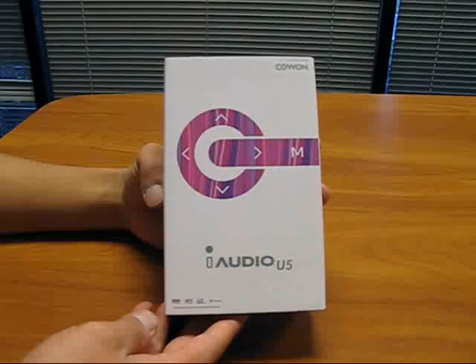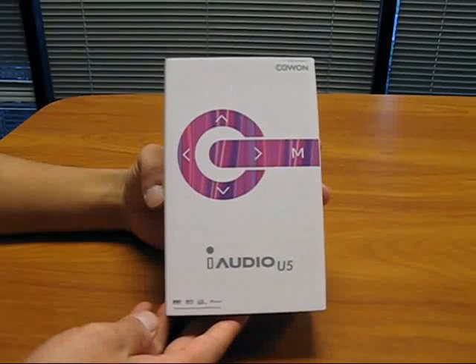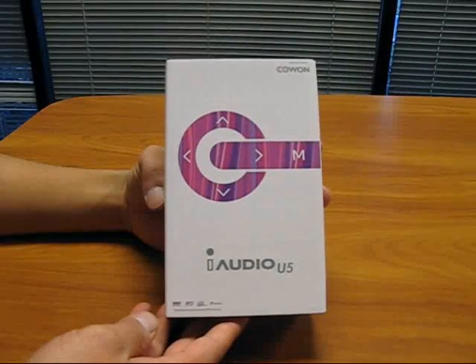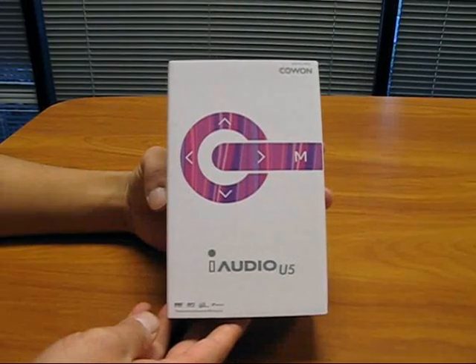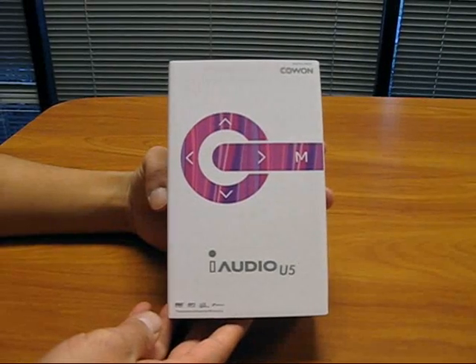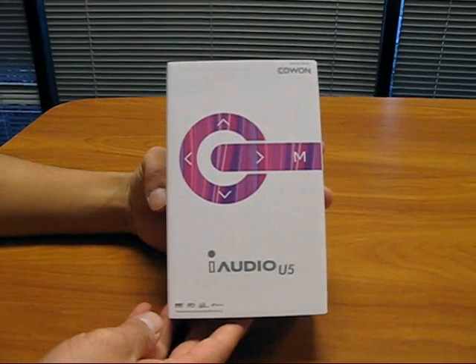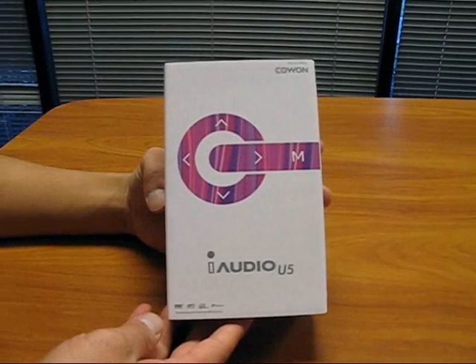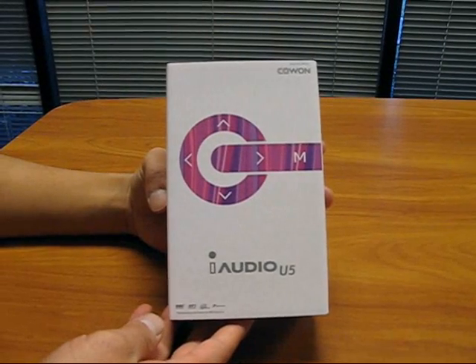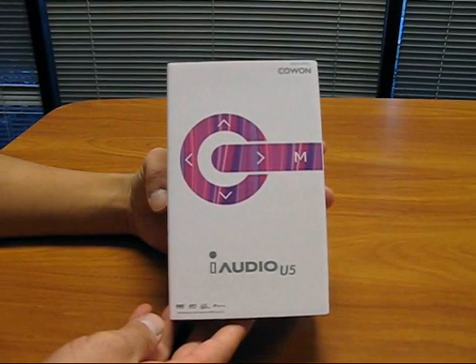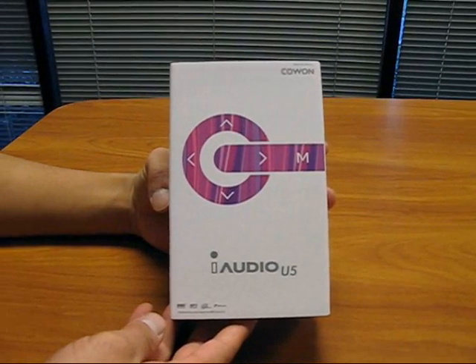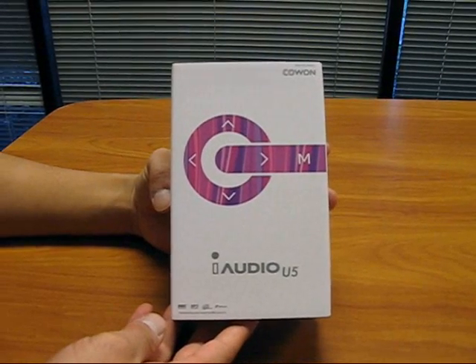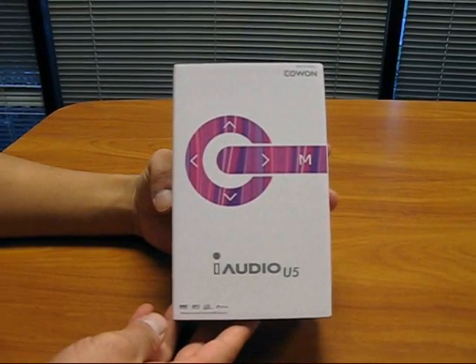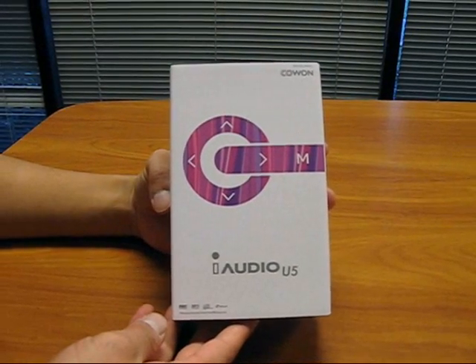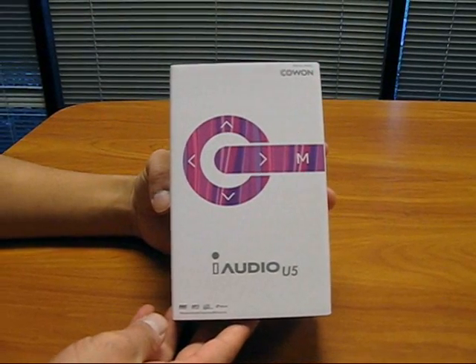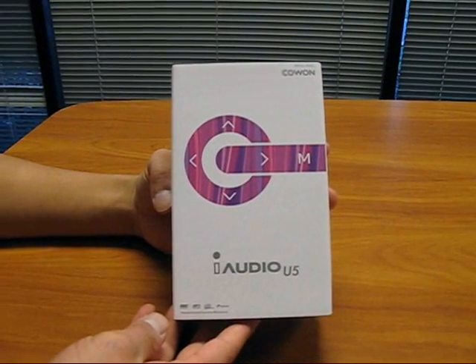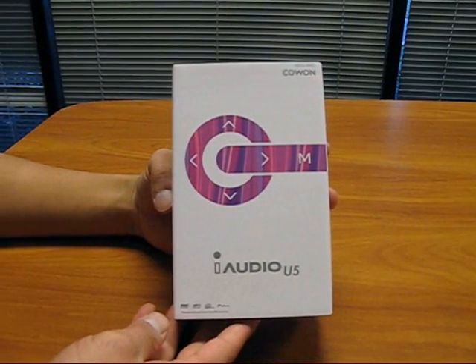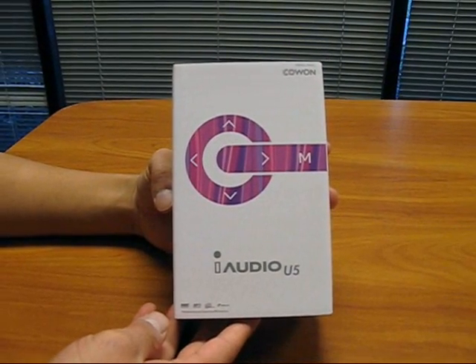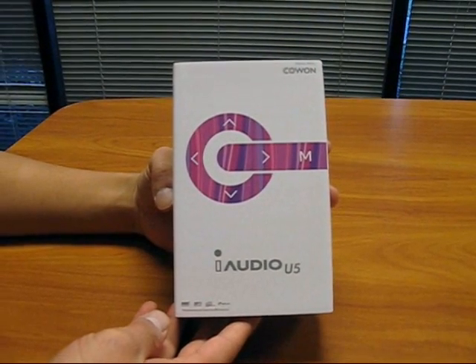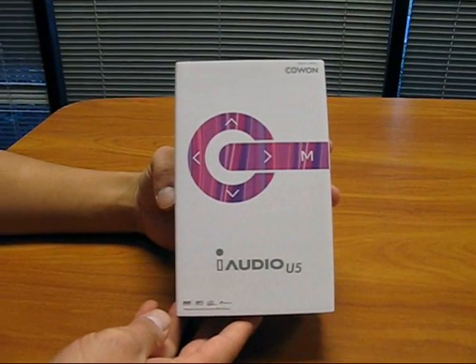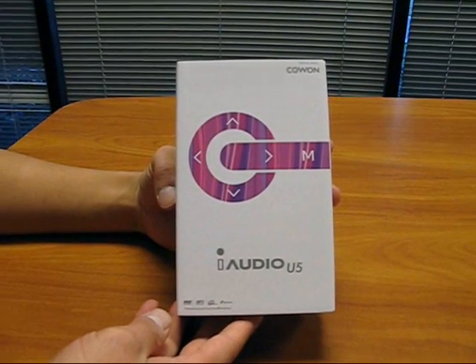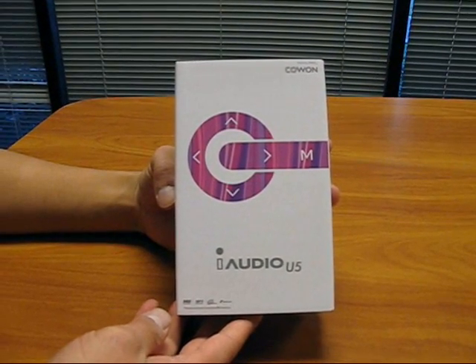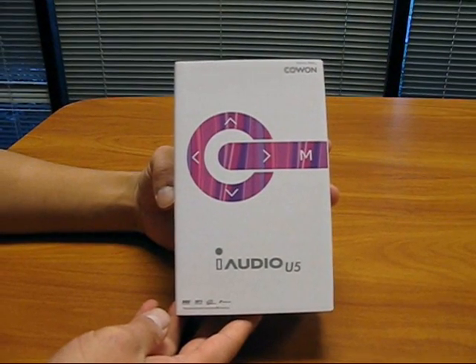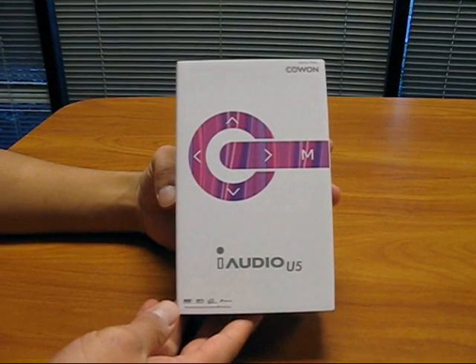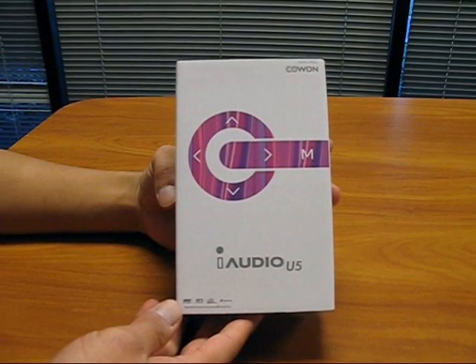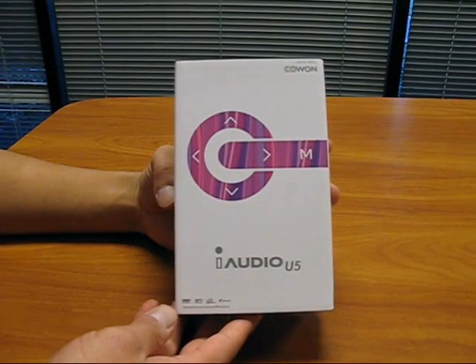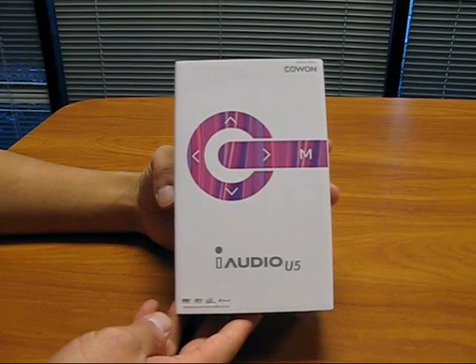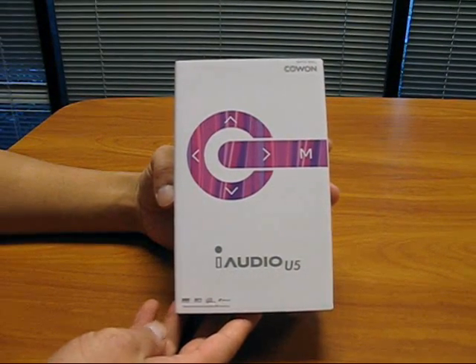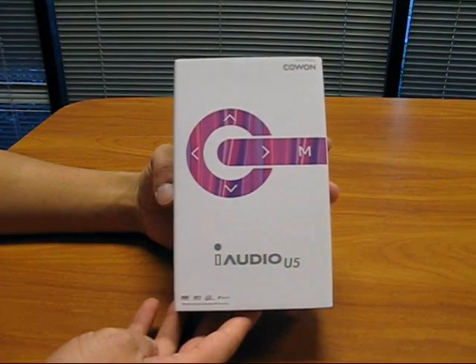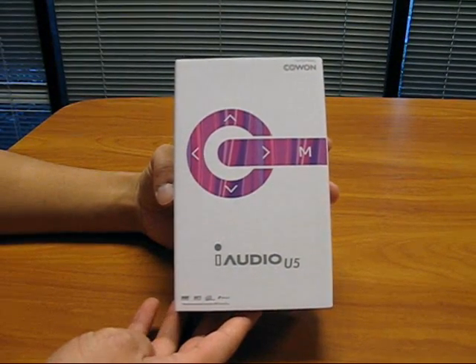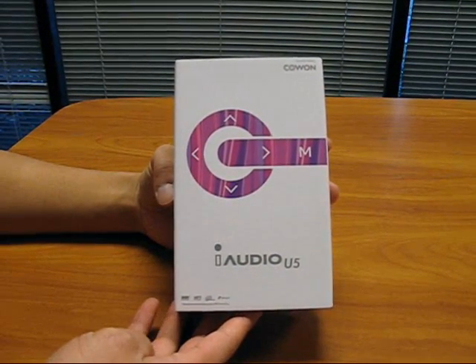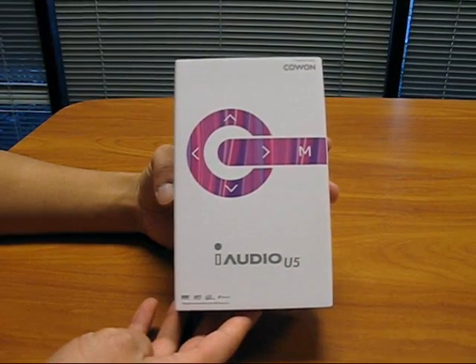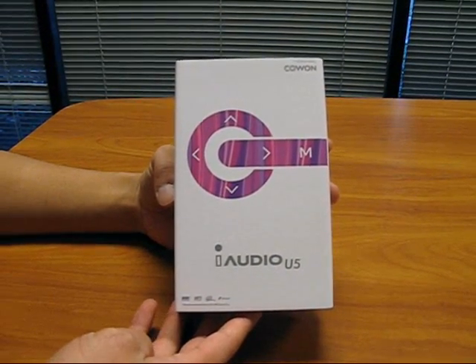Welcome to the official Cowon America video presentation of the iAudio U5.